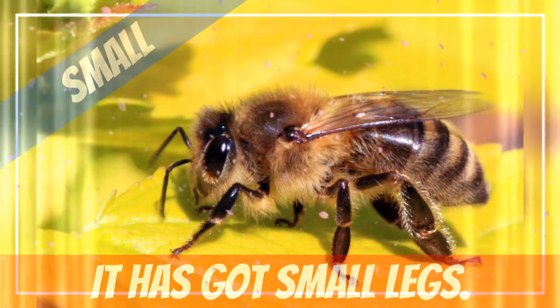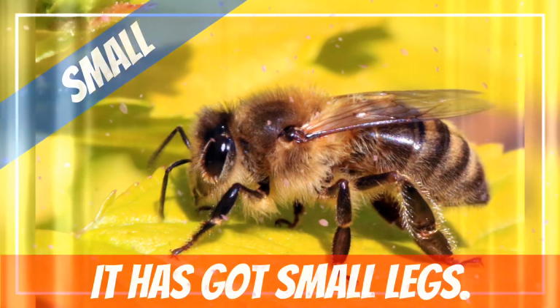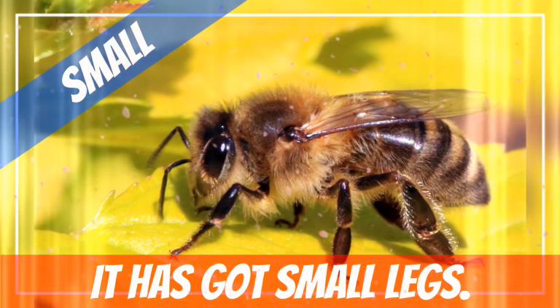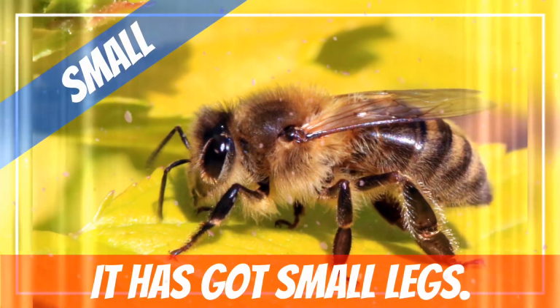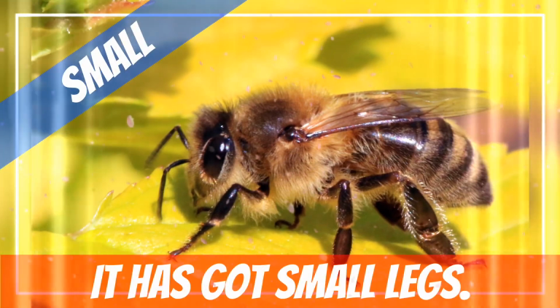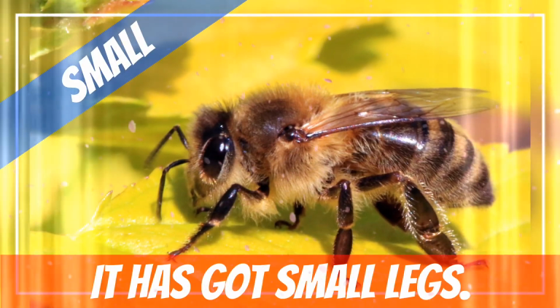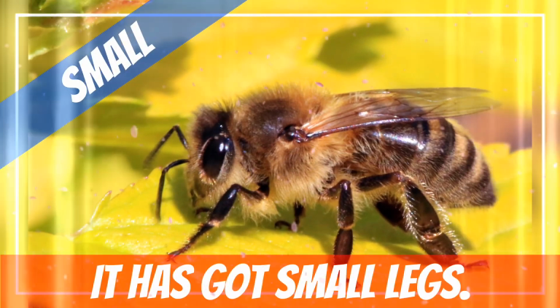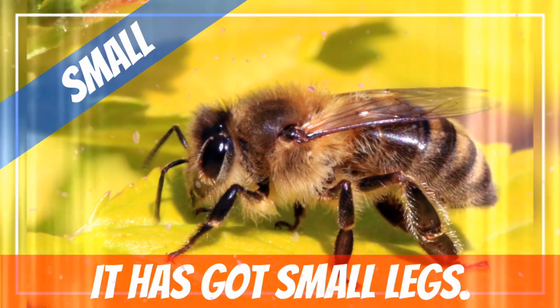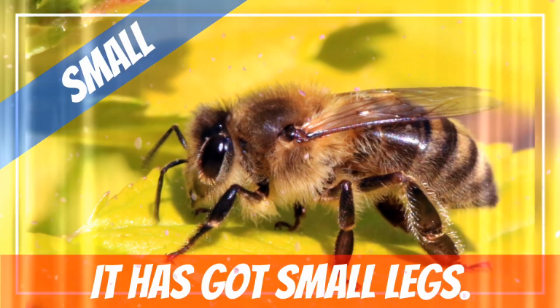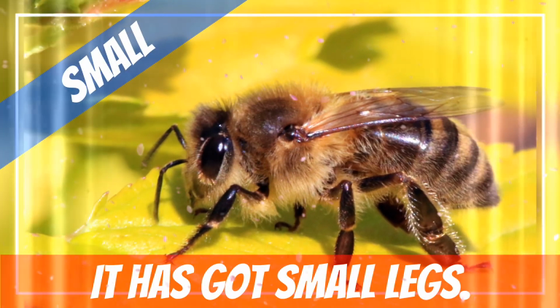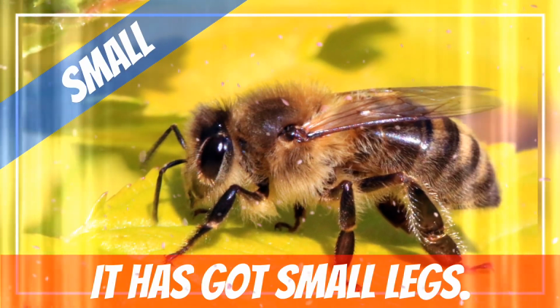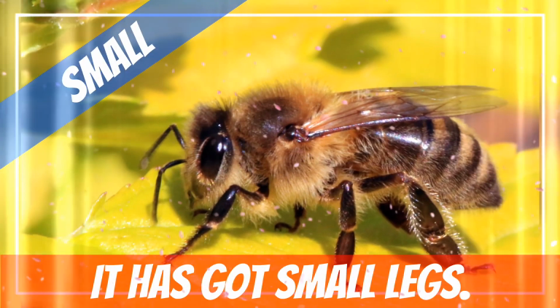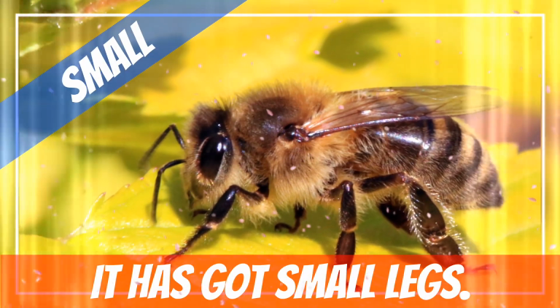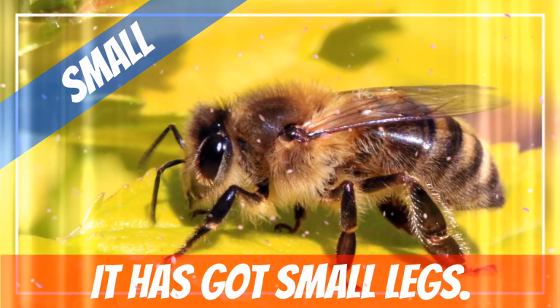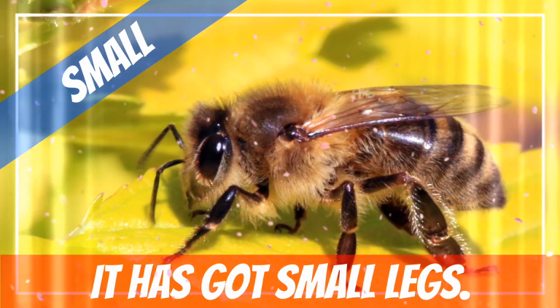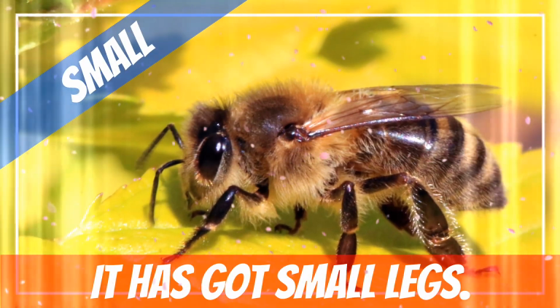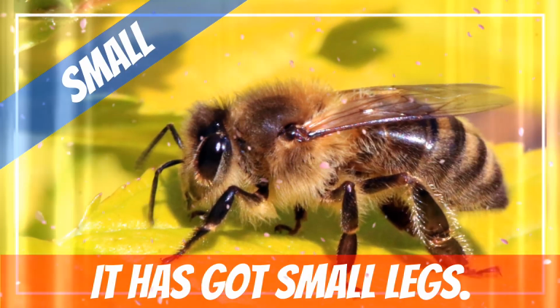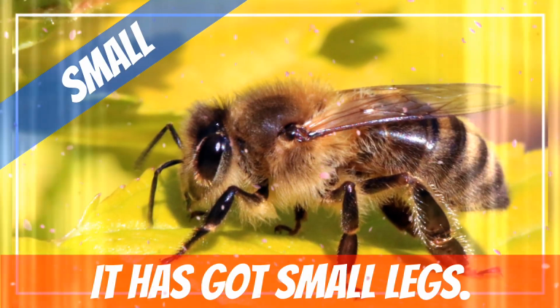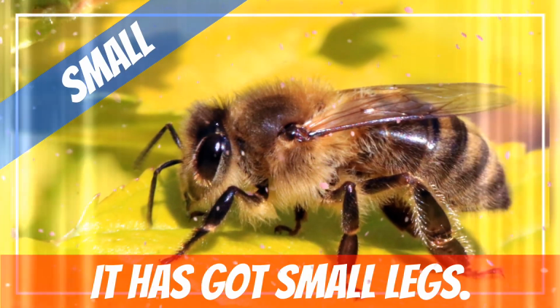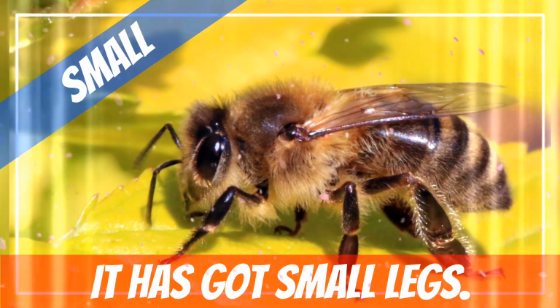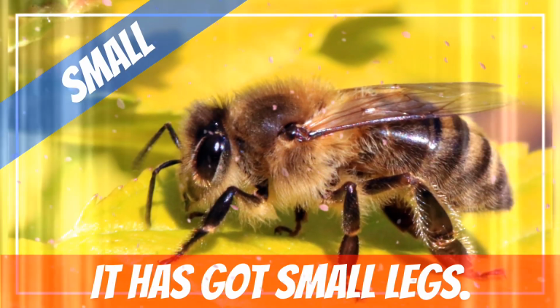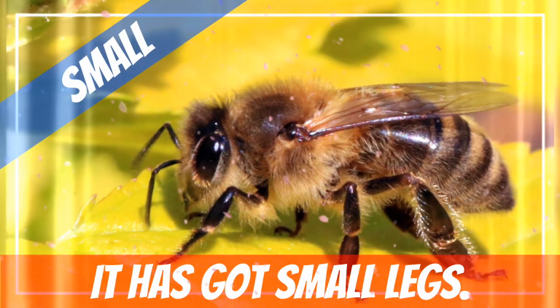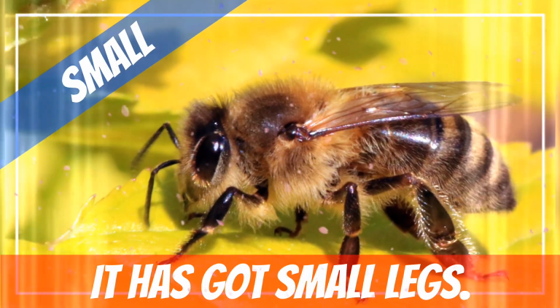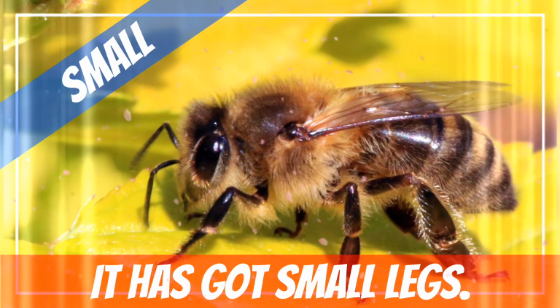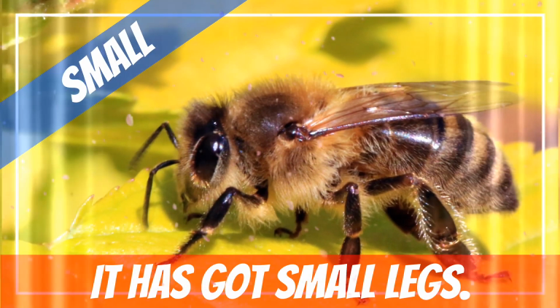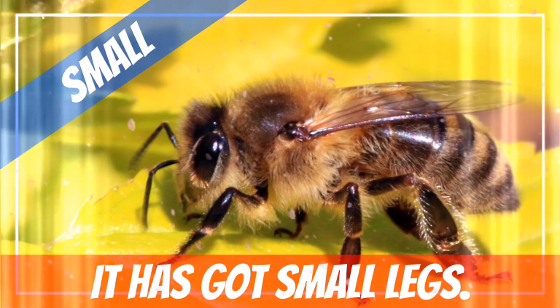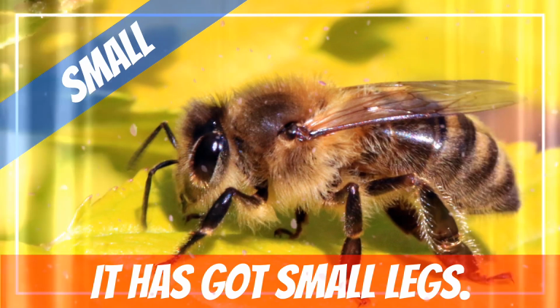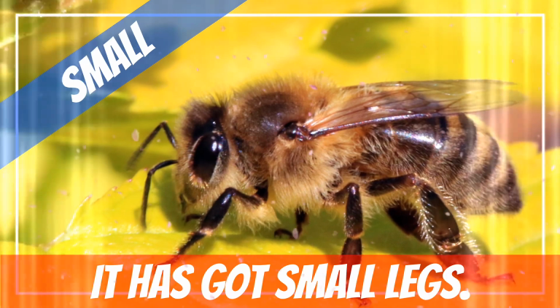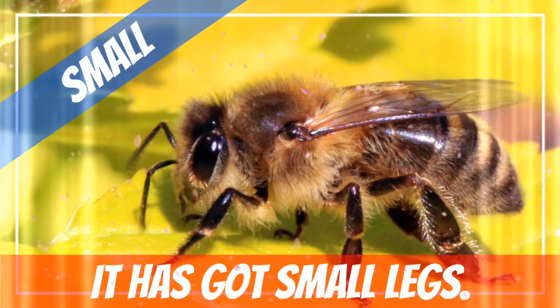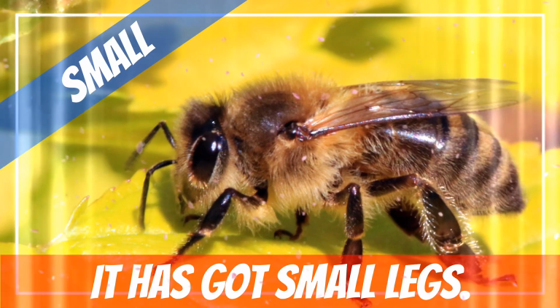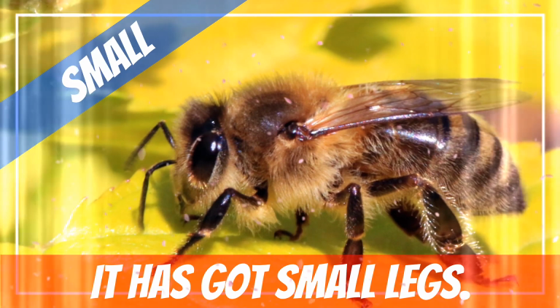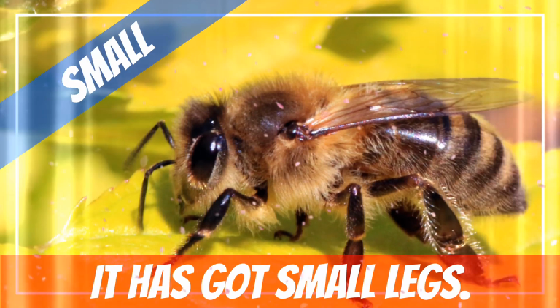Now, let's make a sentence with small. It has got small legs.